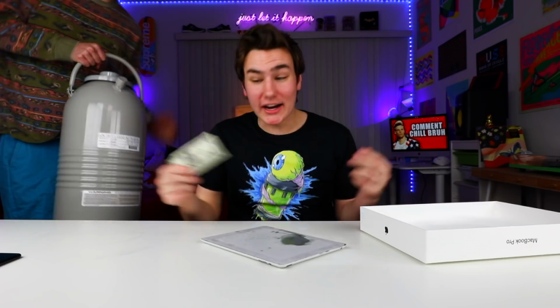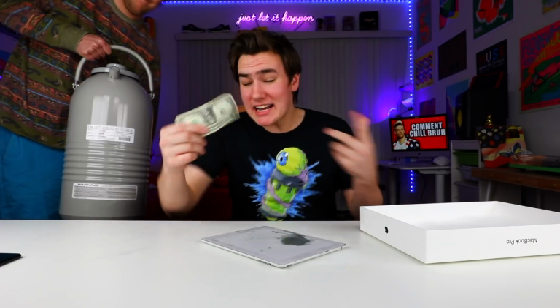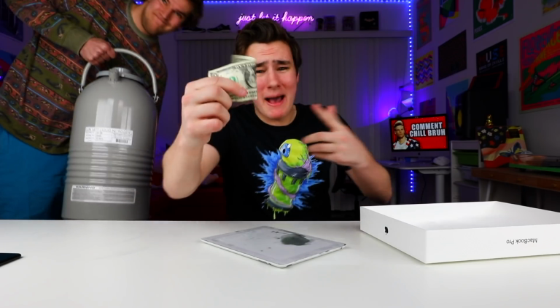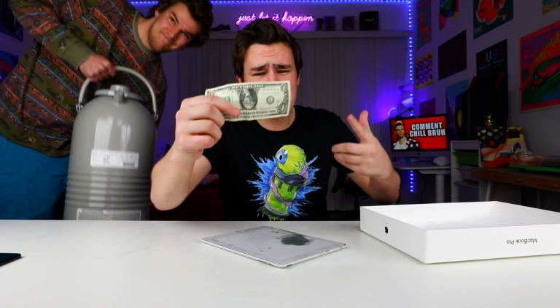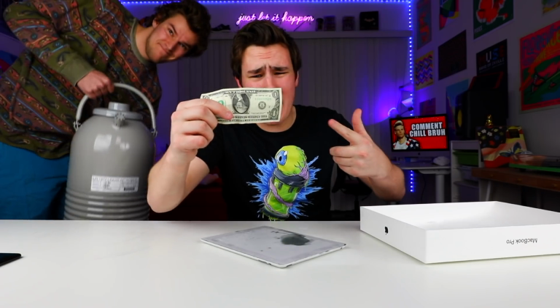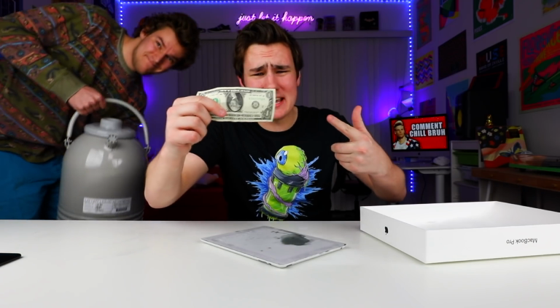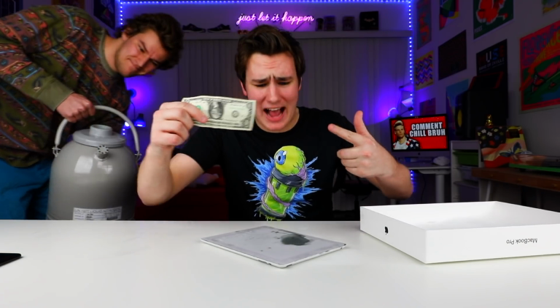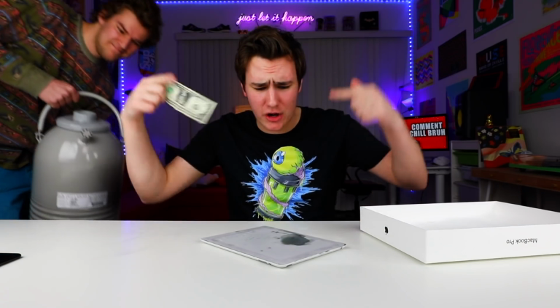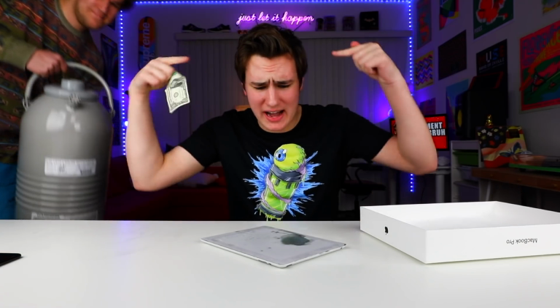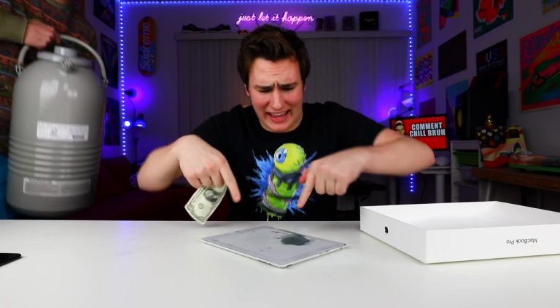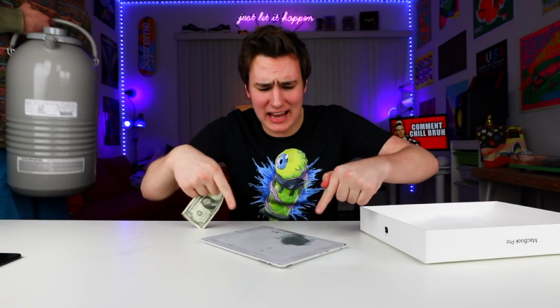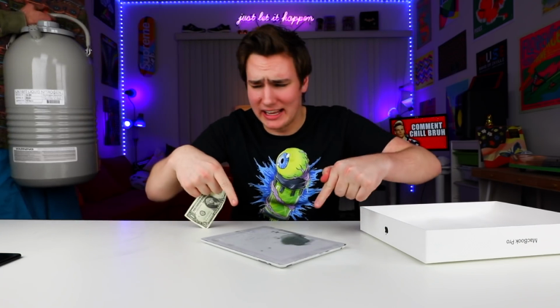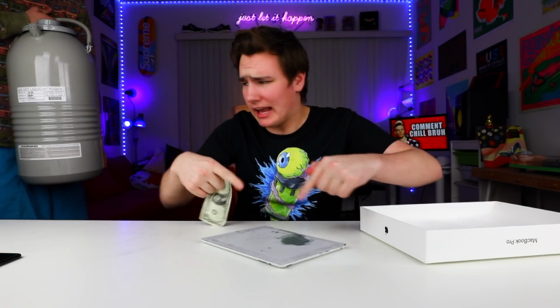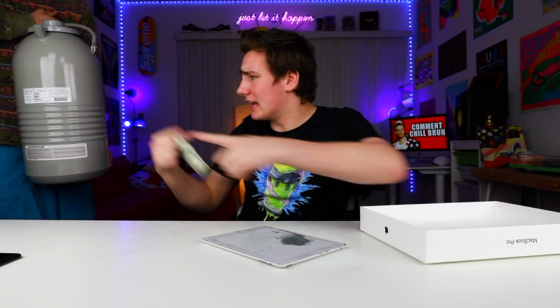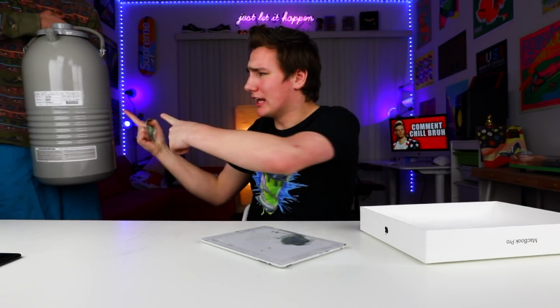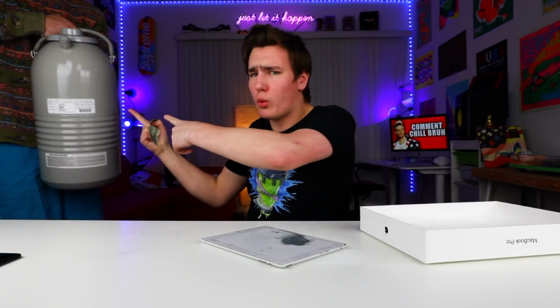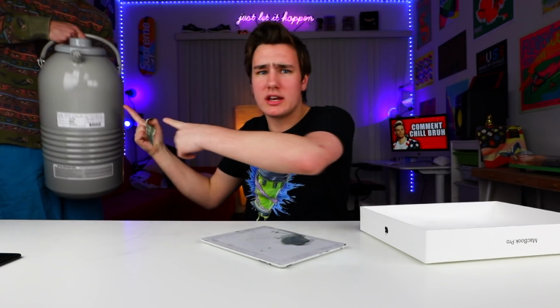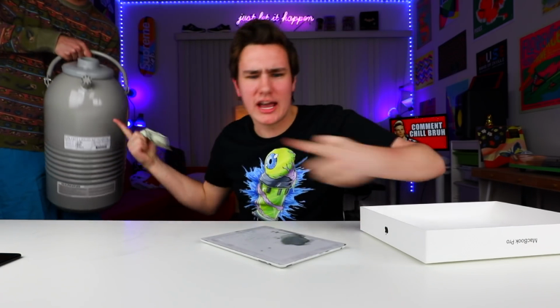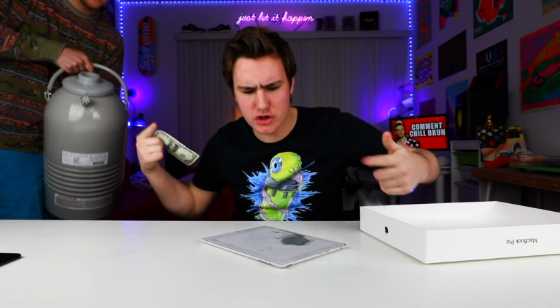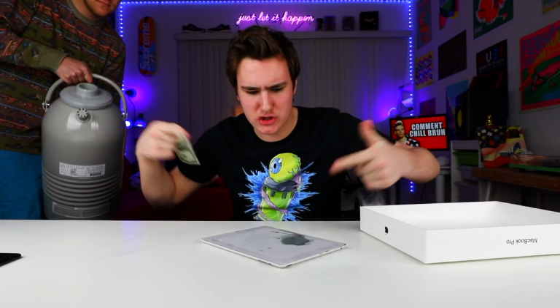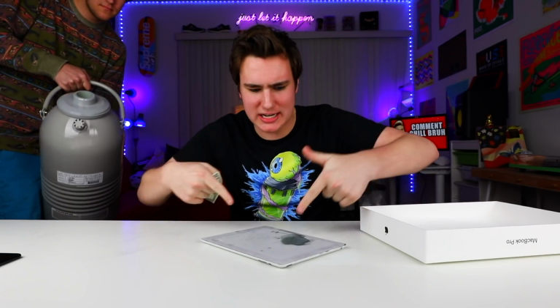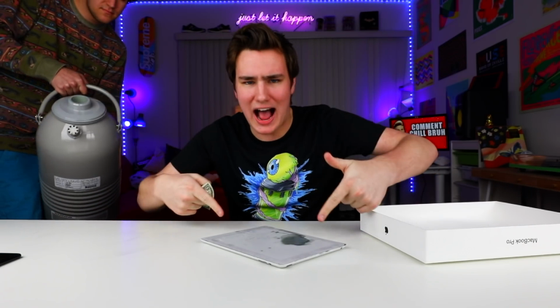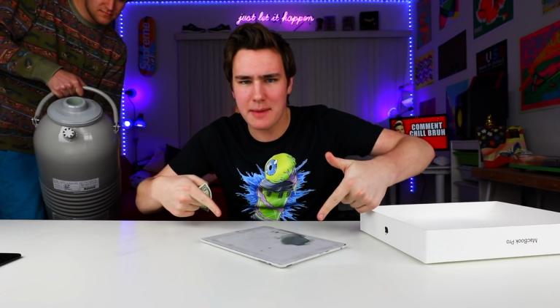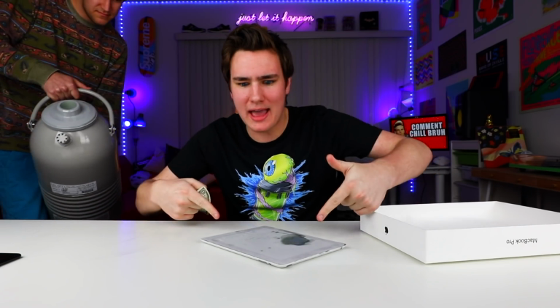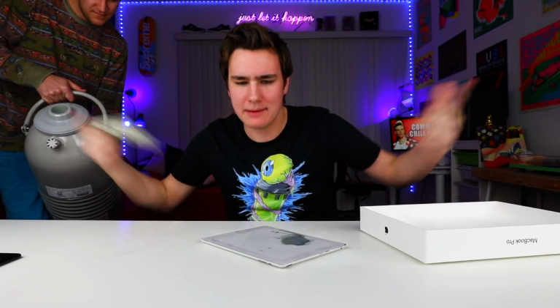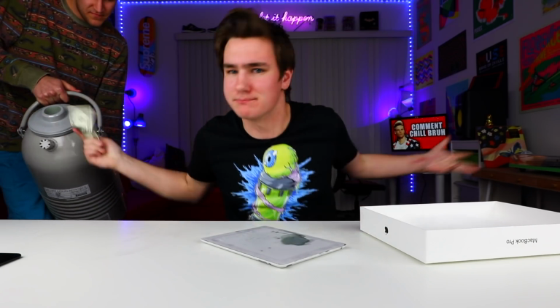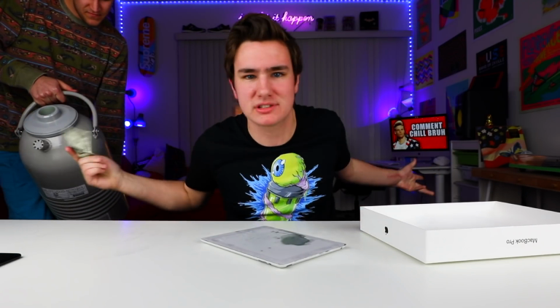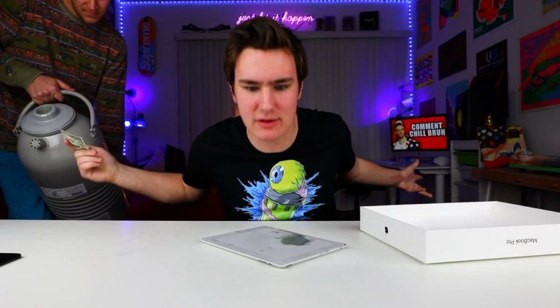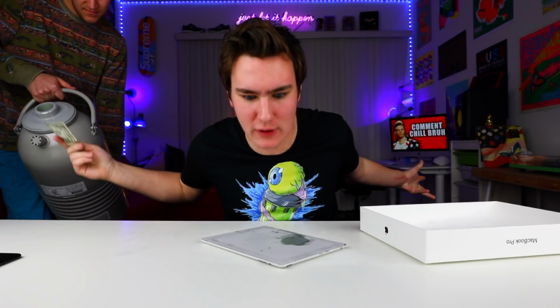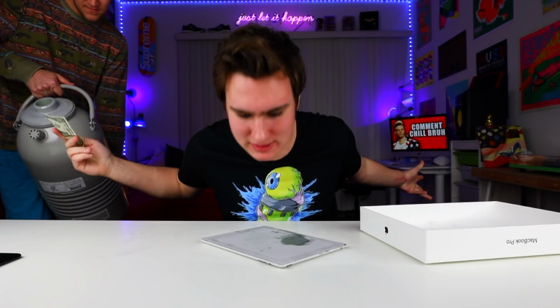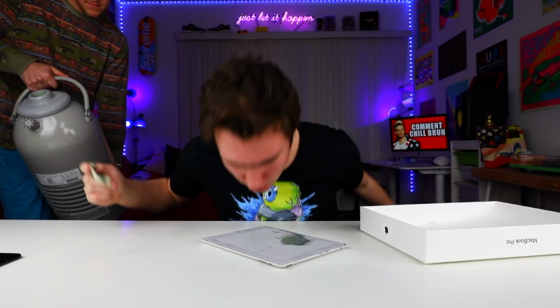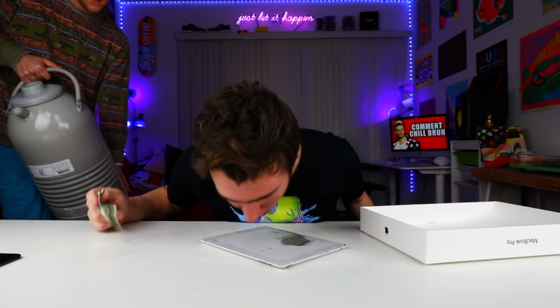Alright guys, Matt just bet me a dollar that I can't lick a liquid nitrogen iPad. Safety first, let's do it!